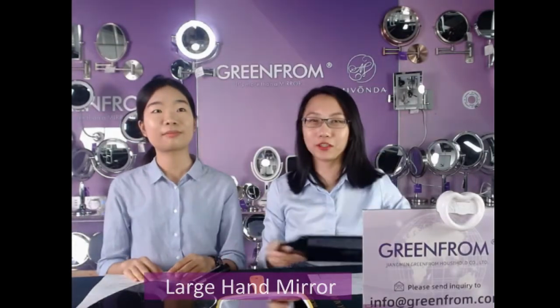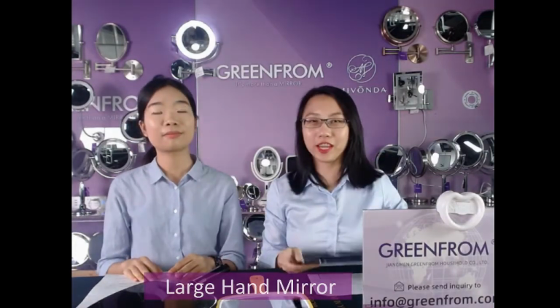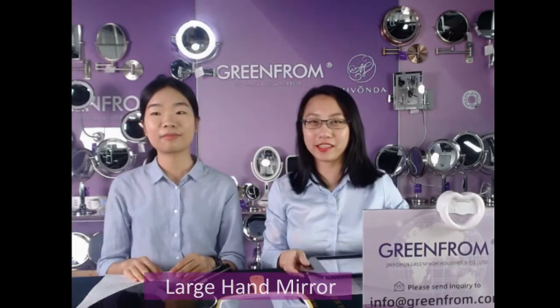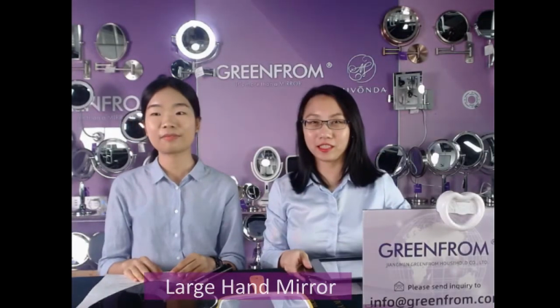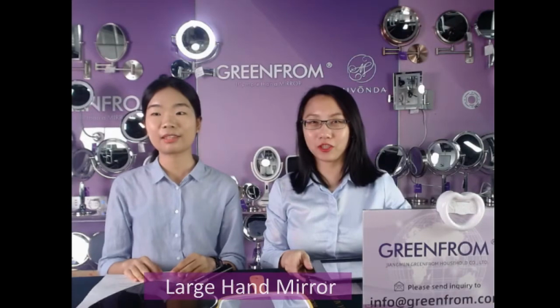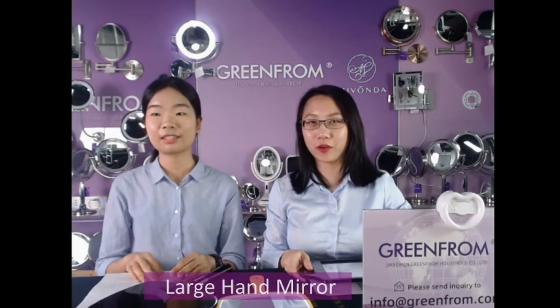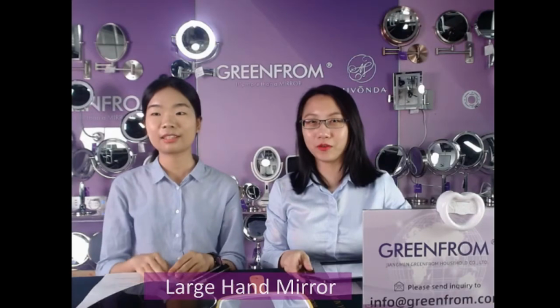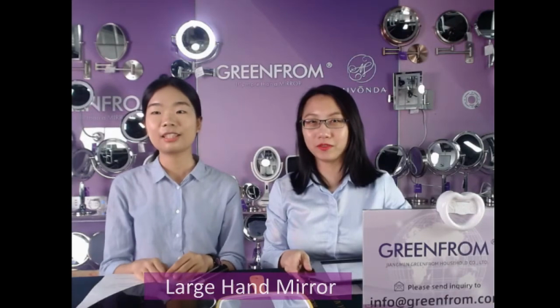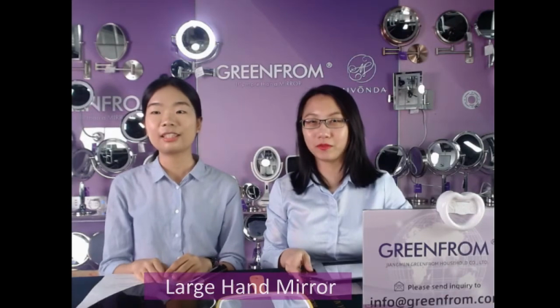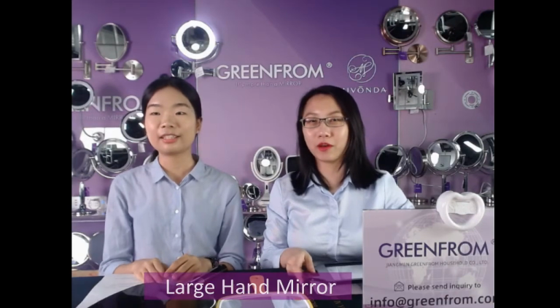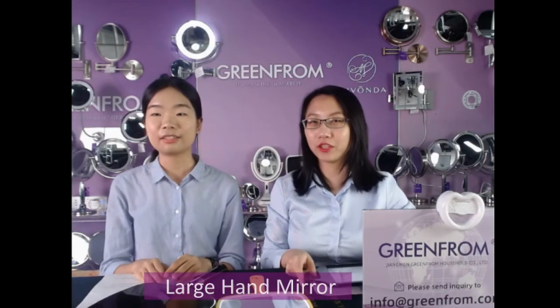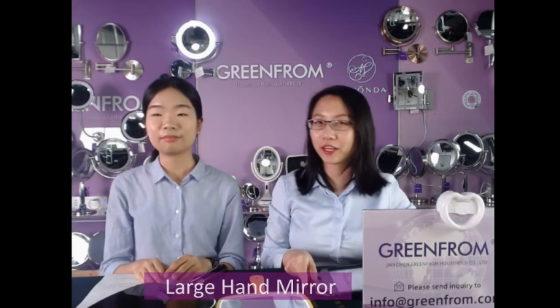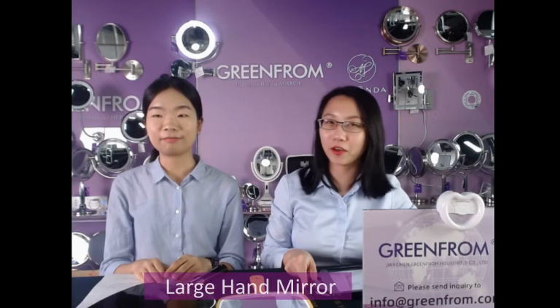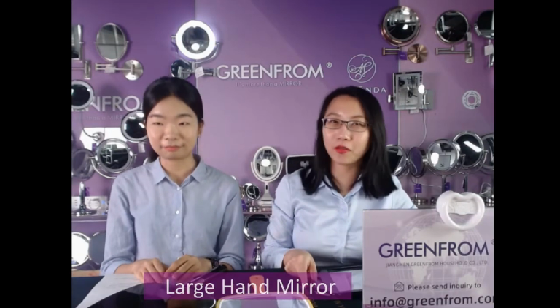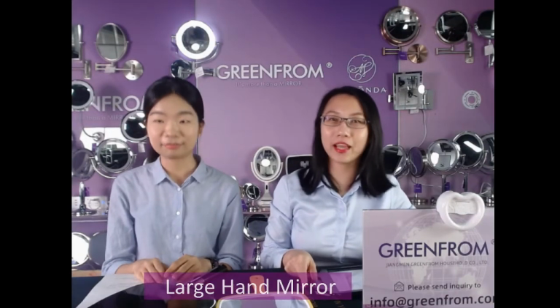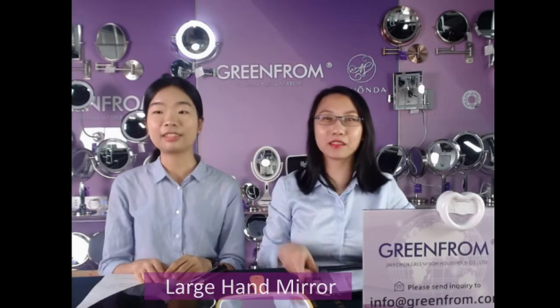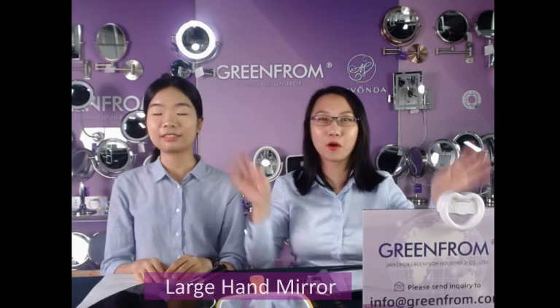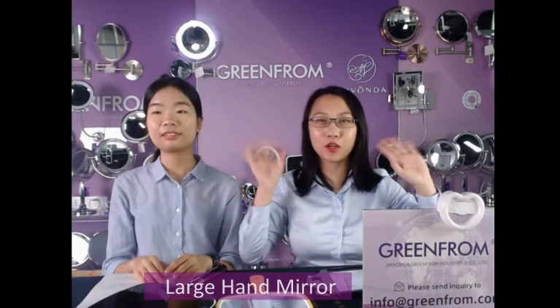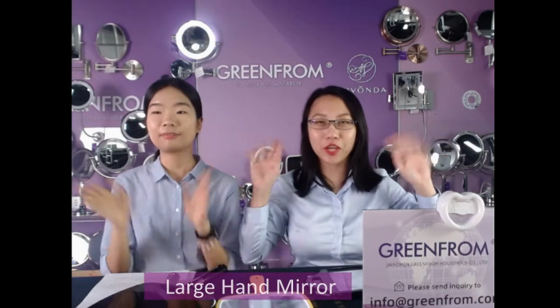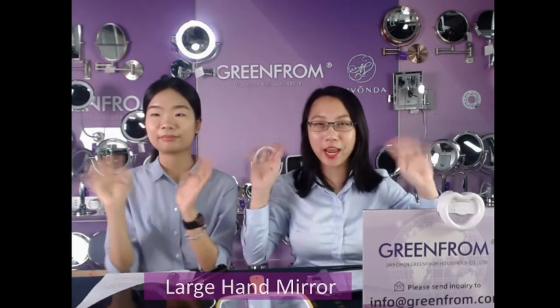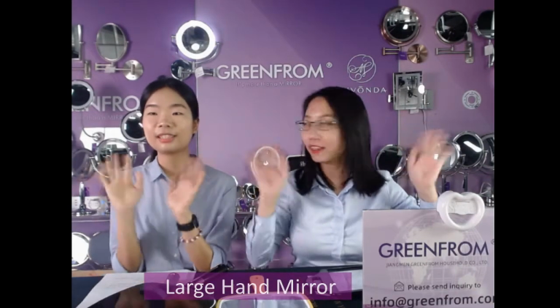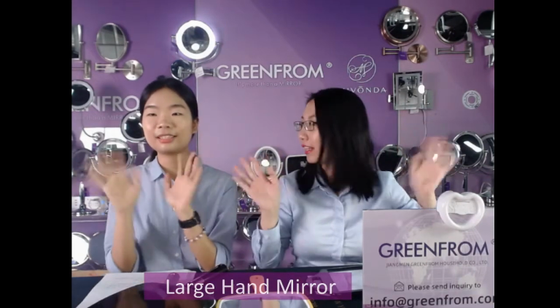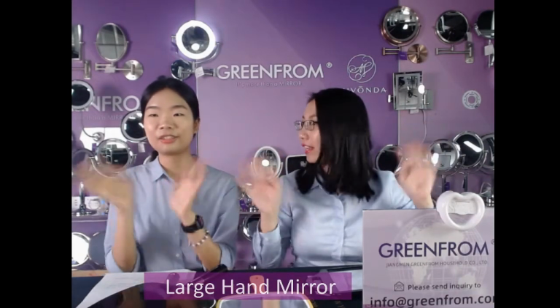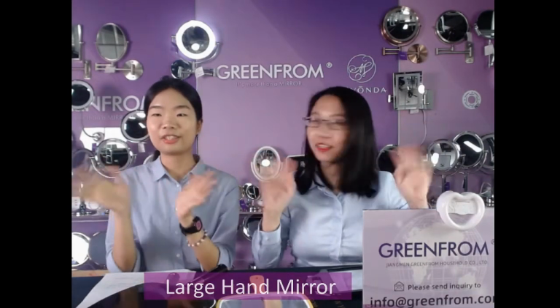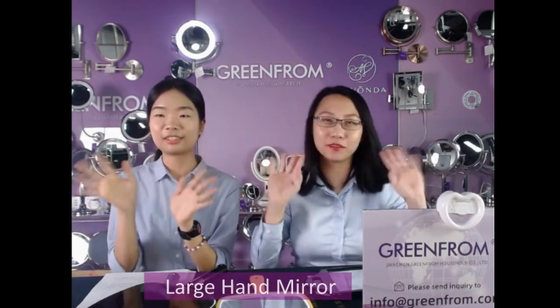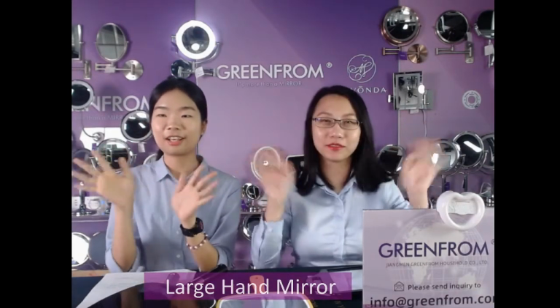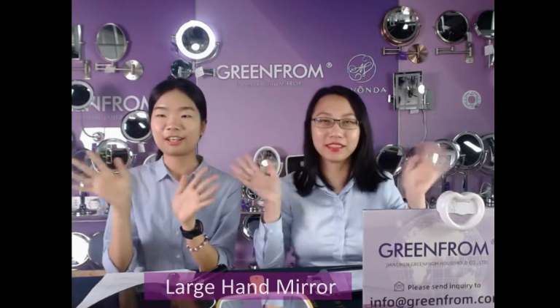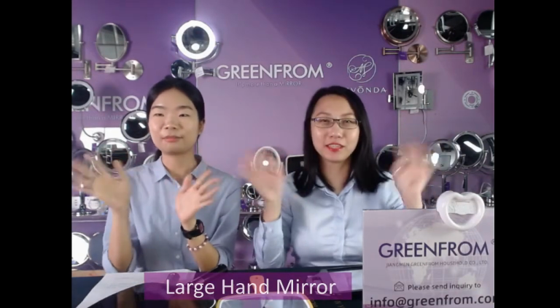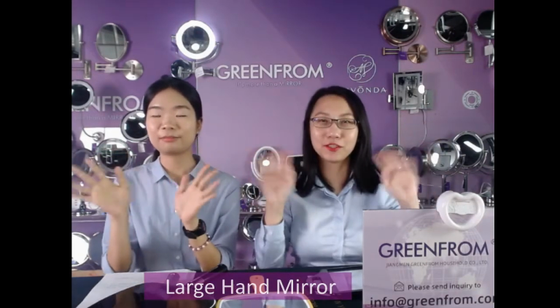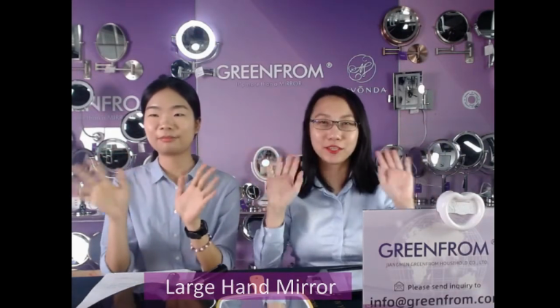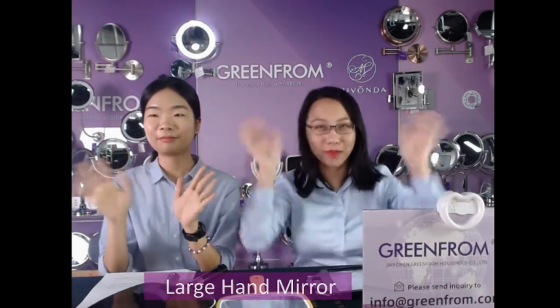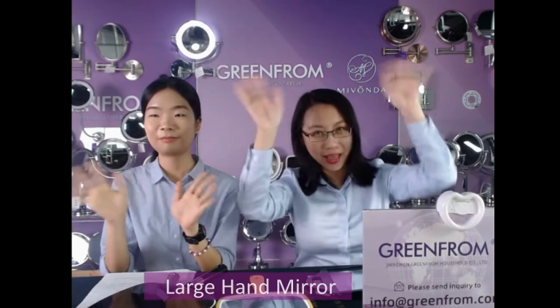That's all for today's show on our channel. Thanks for watching, see you soon. Bye bye!